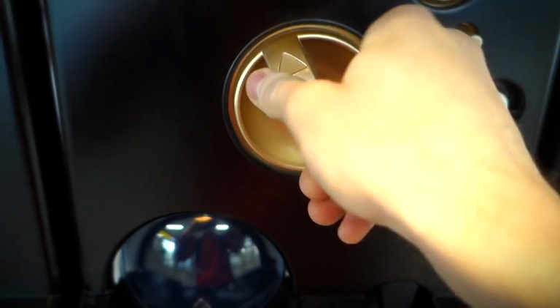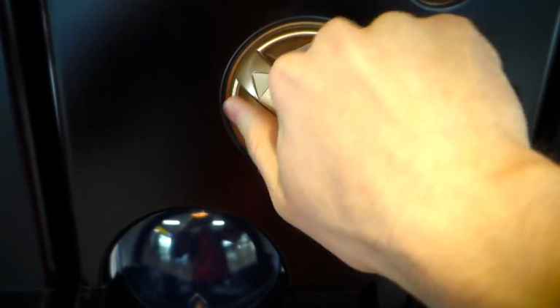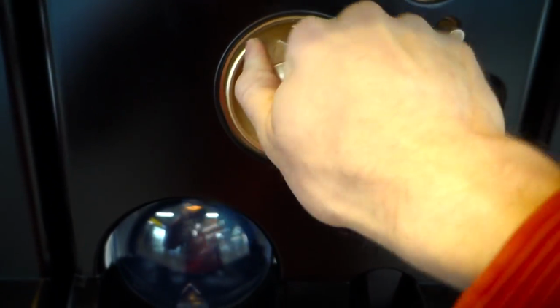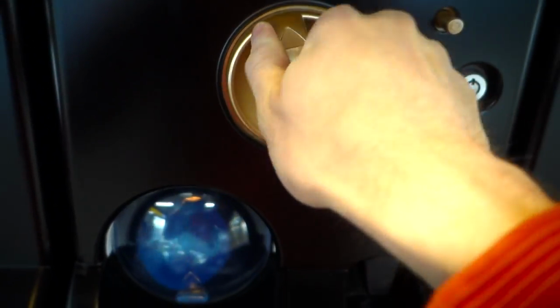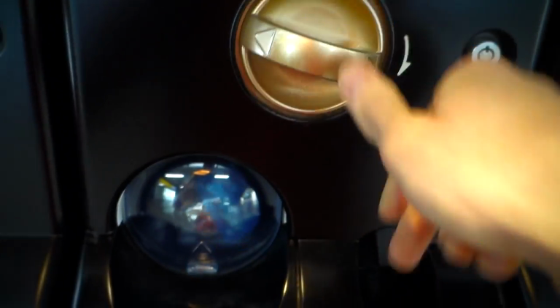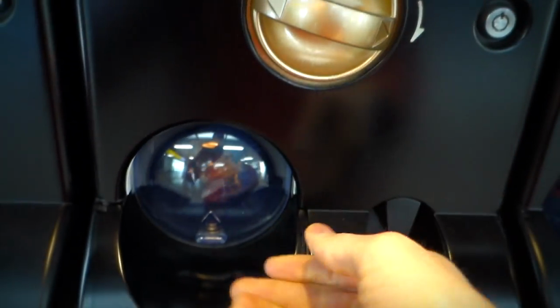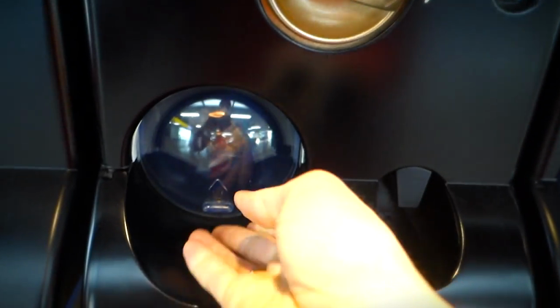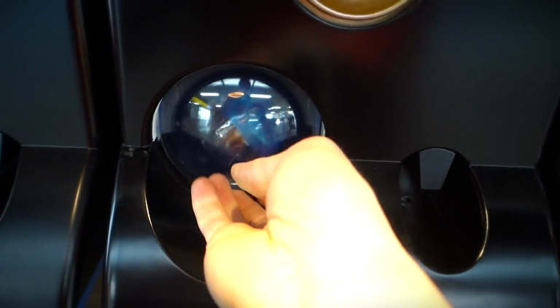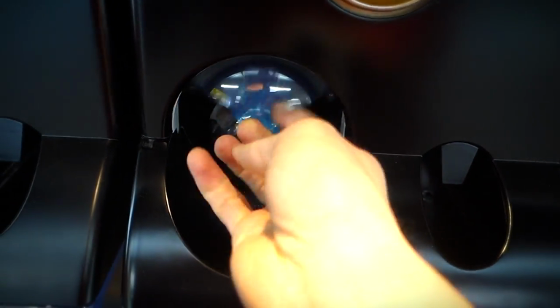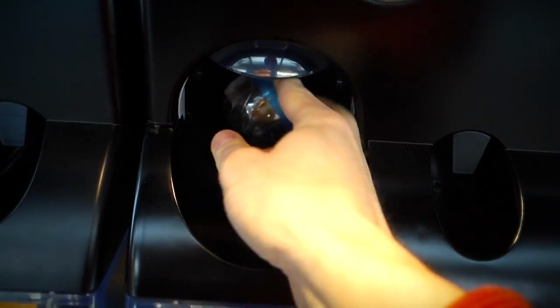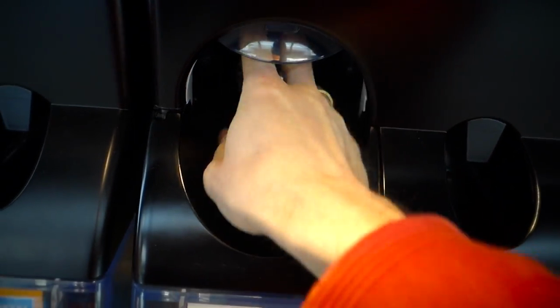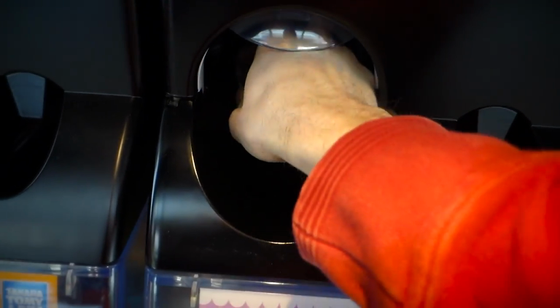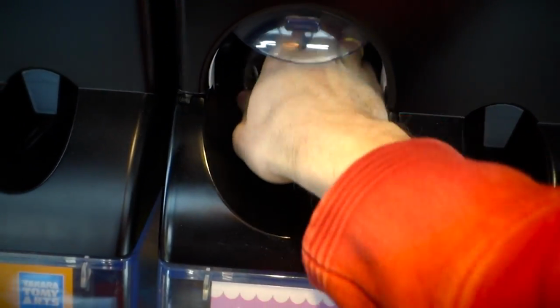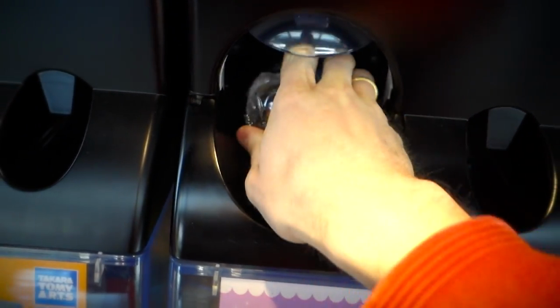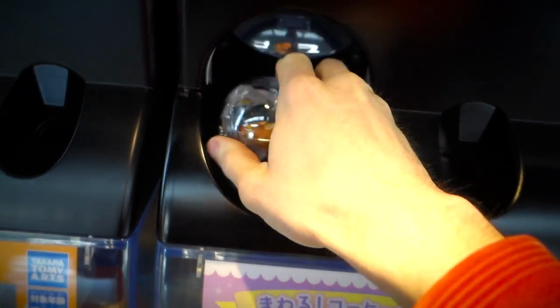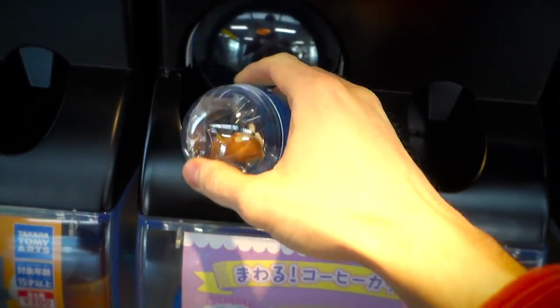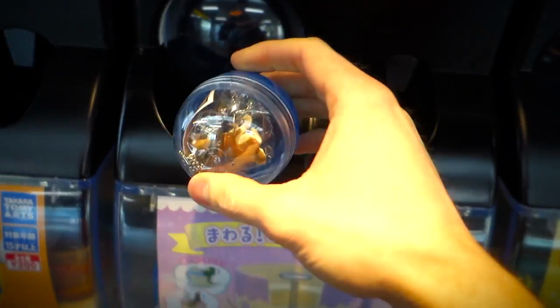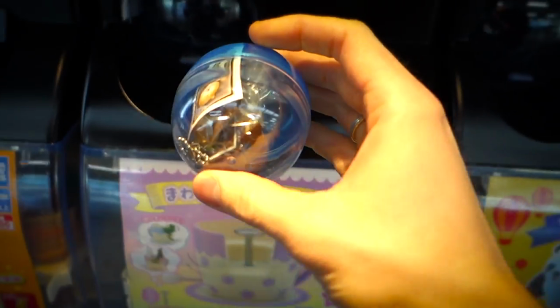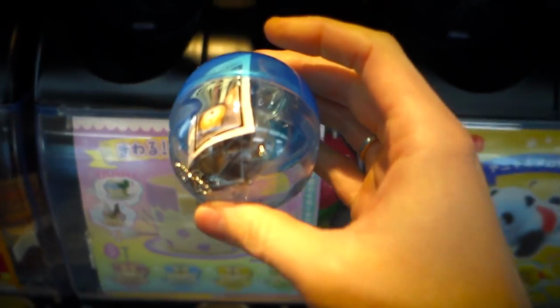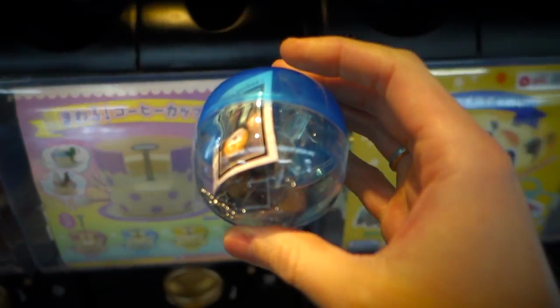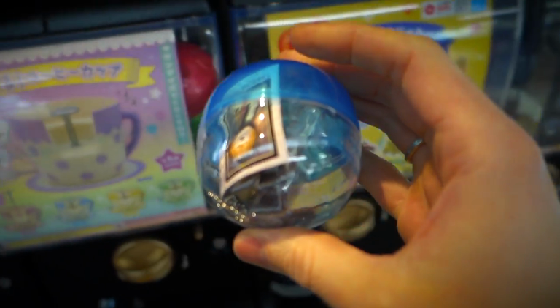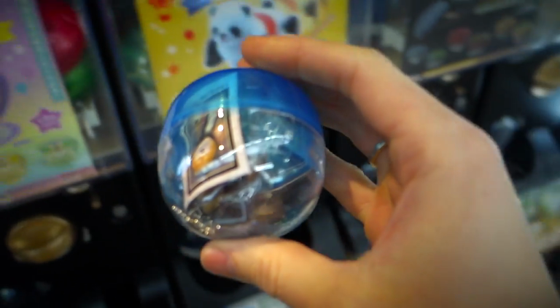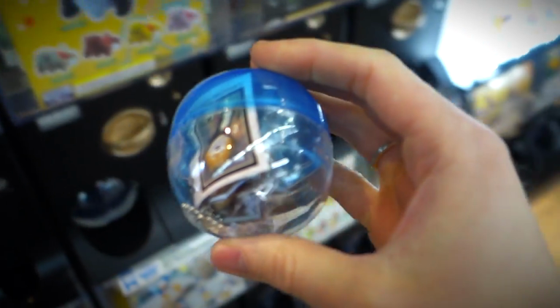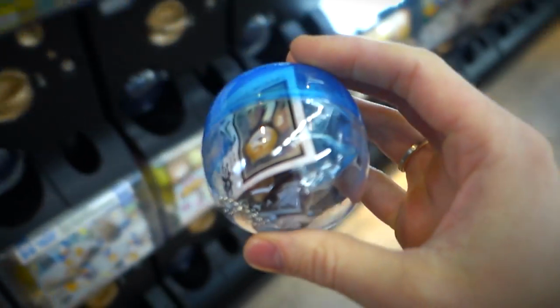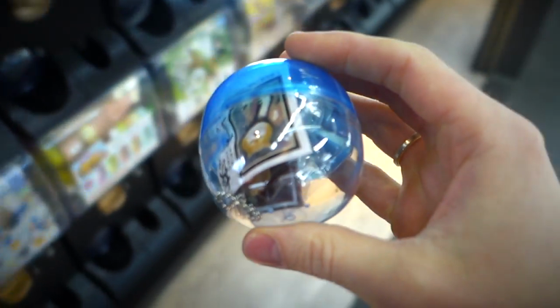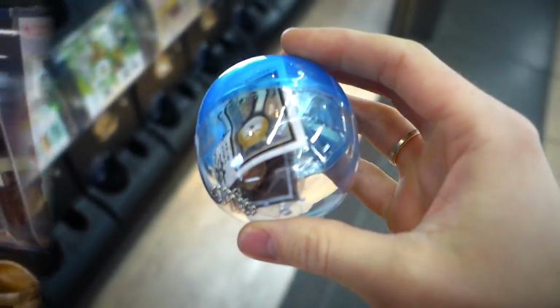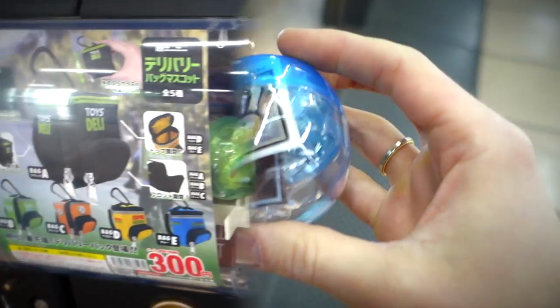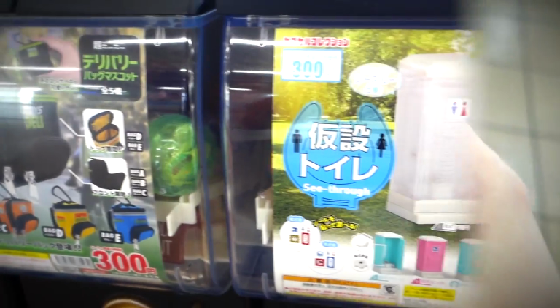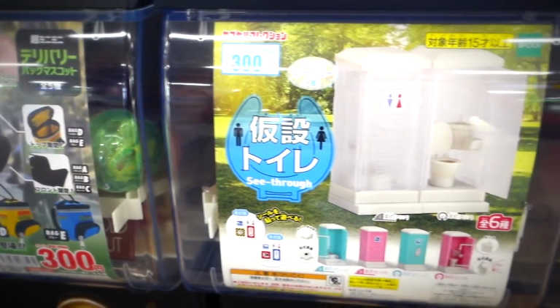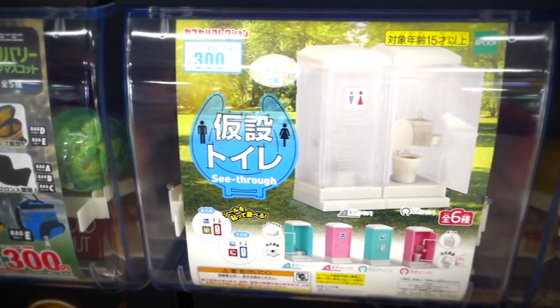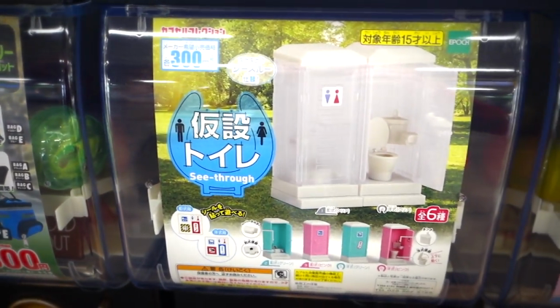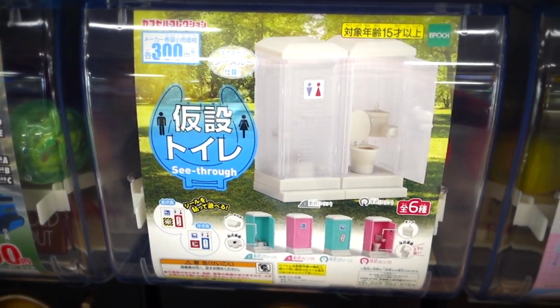So I turned that dial, that ball shot out the bottom, and if you want to see what I got, just wait till later in the video when I open everything up.